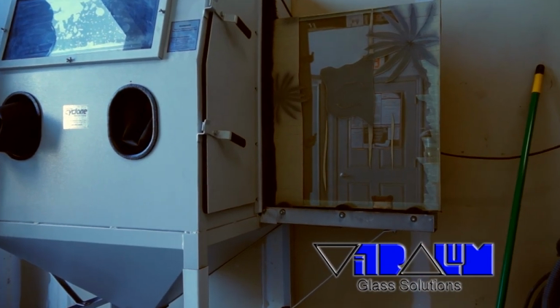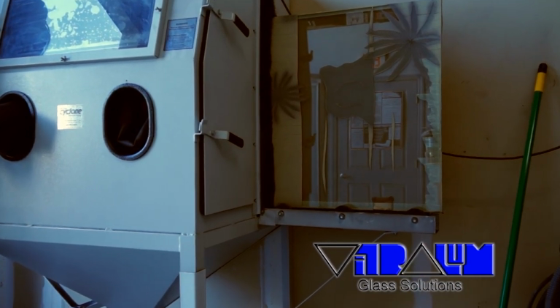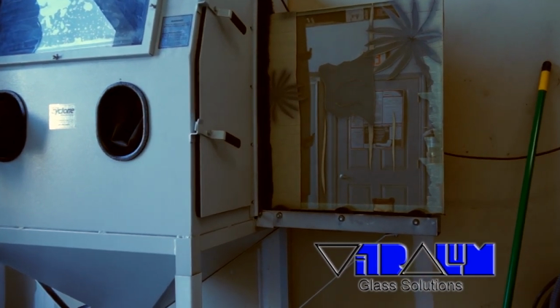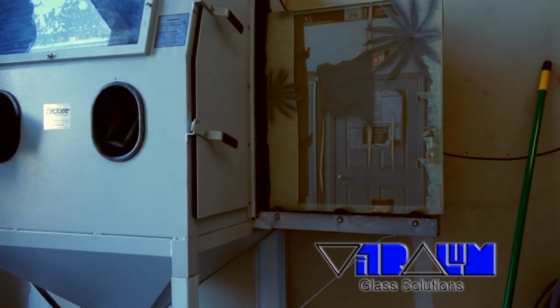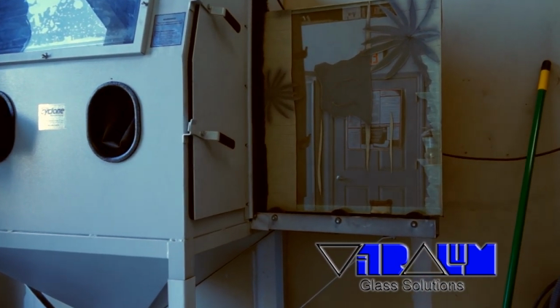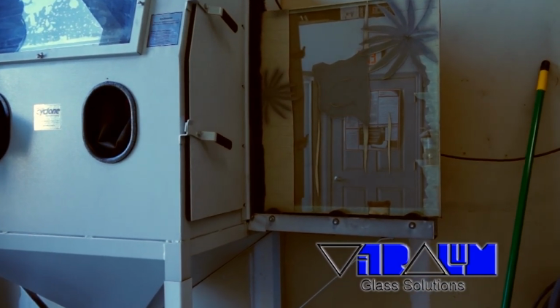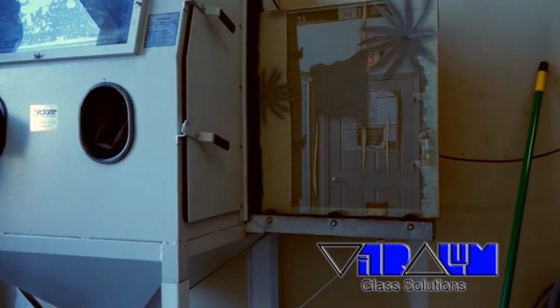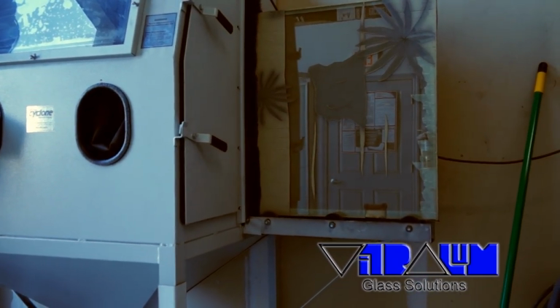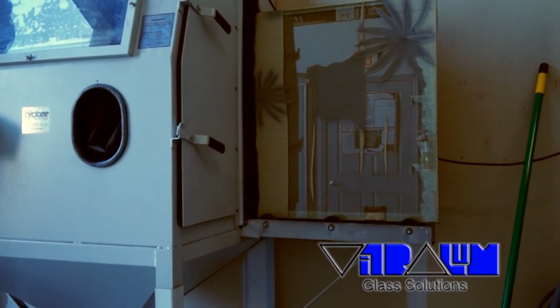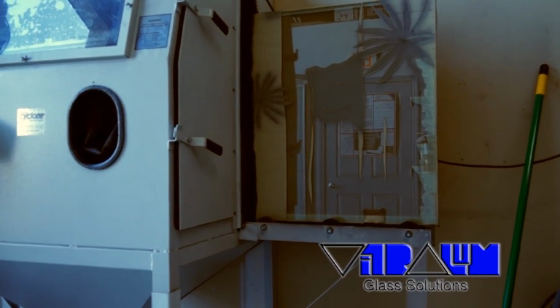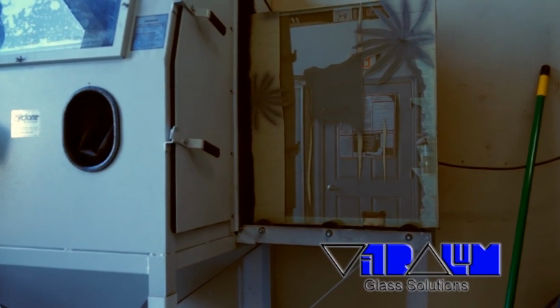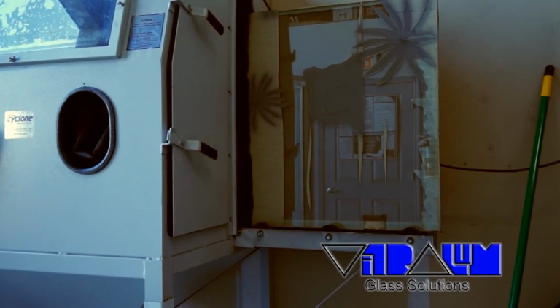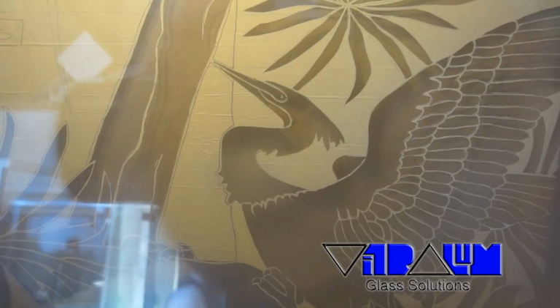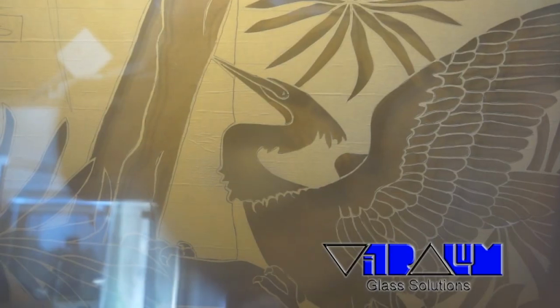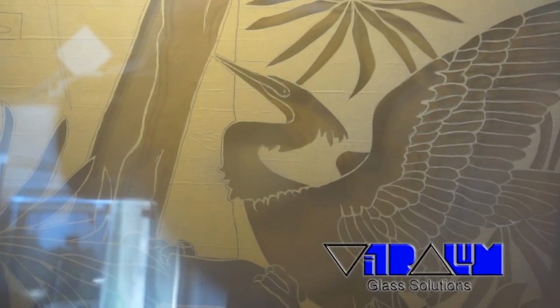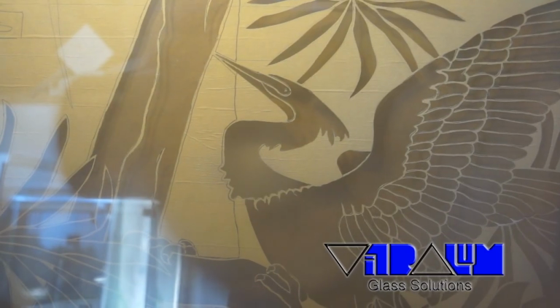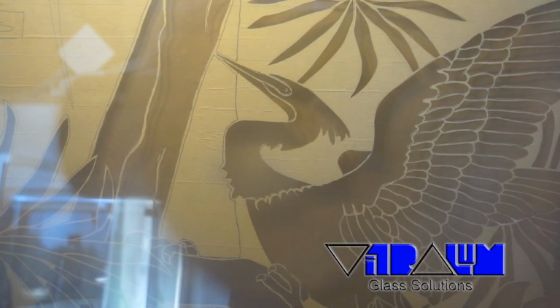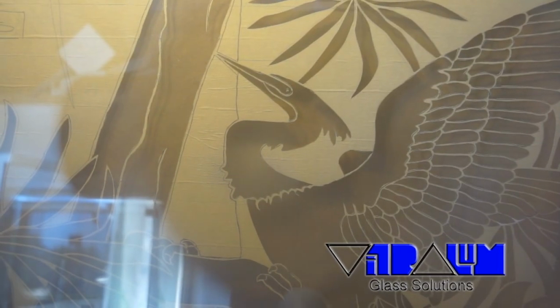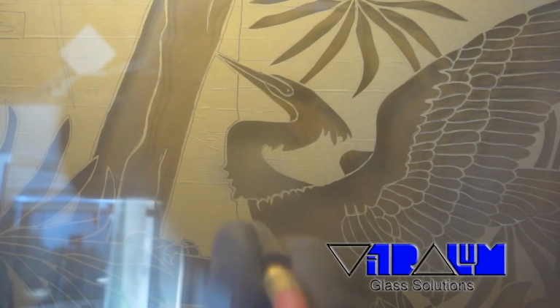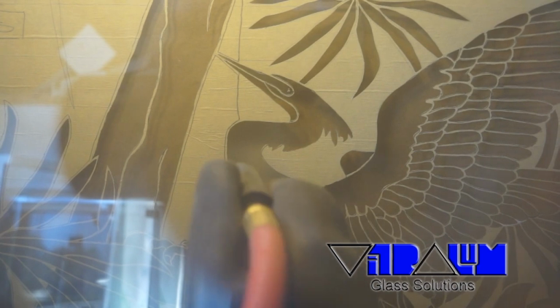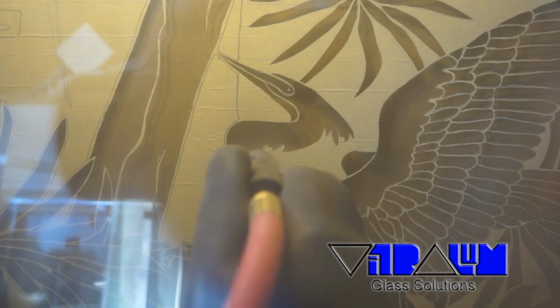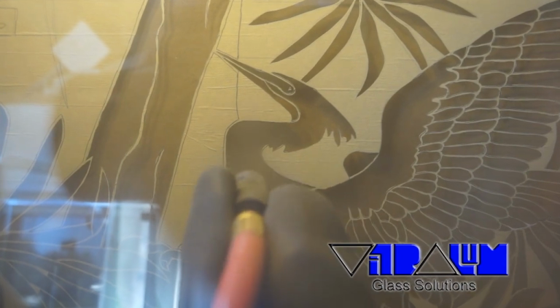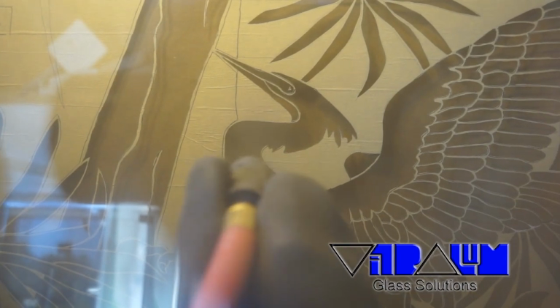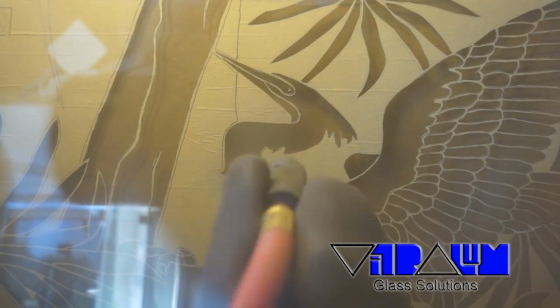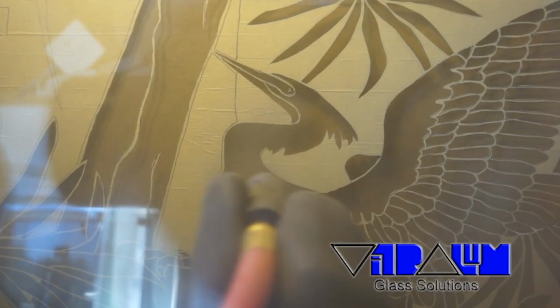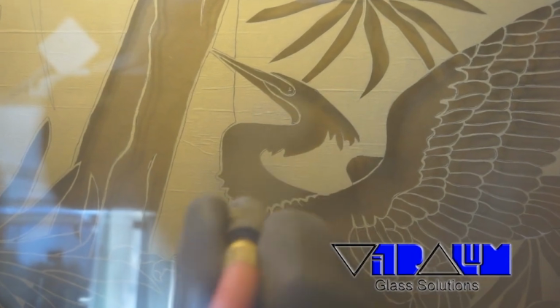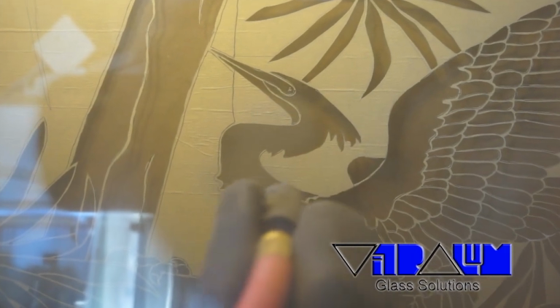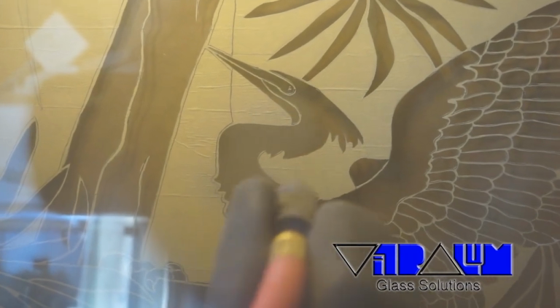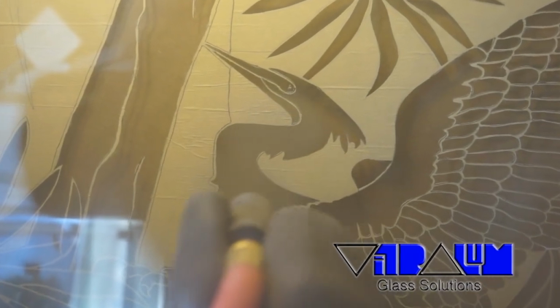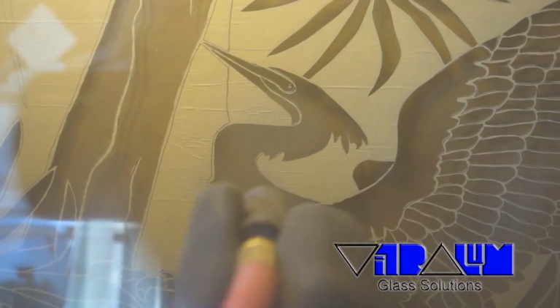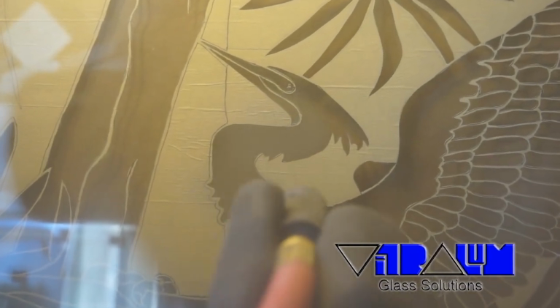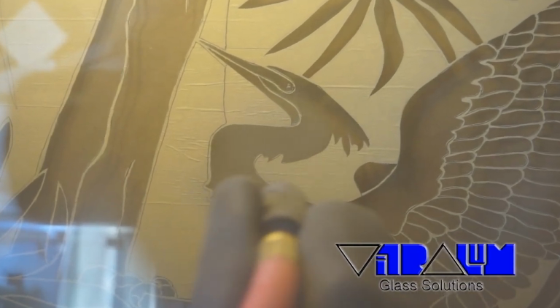We then apply the sandblast directly to the open spaces, taking care not to overdo it or leave any clear spots.